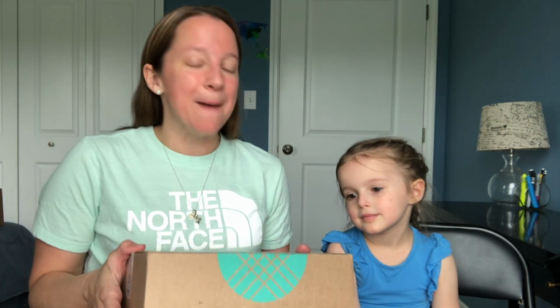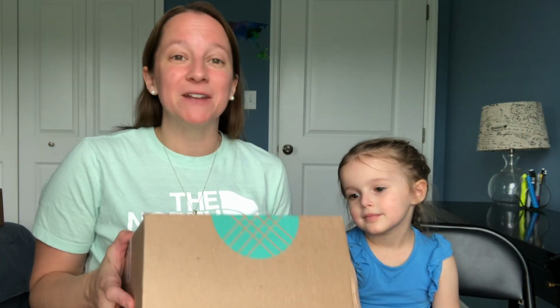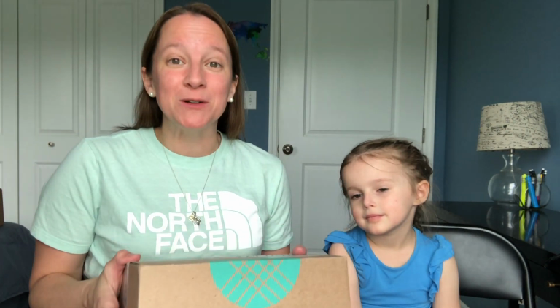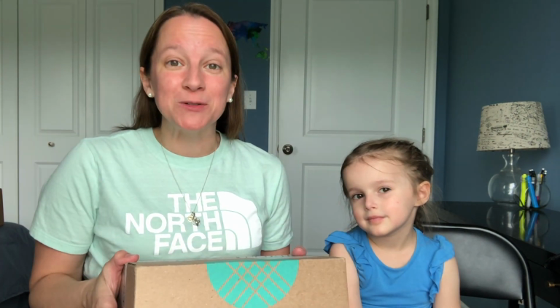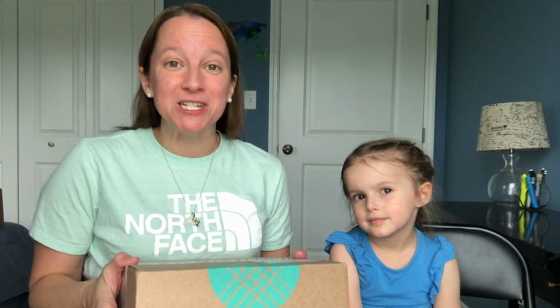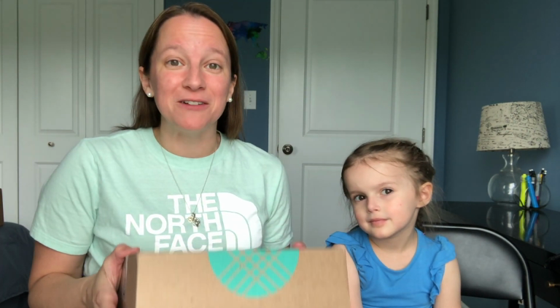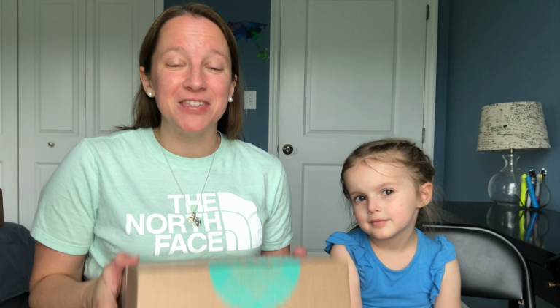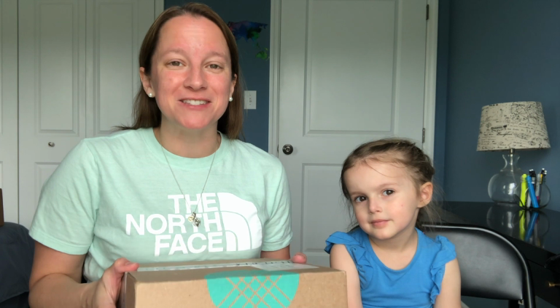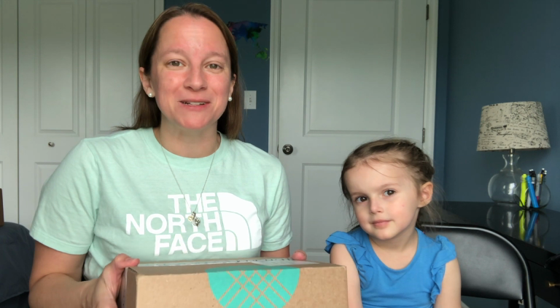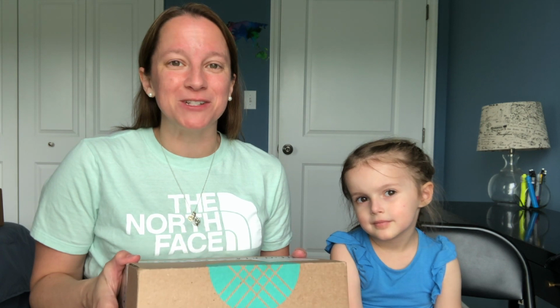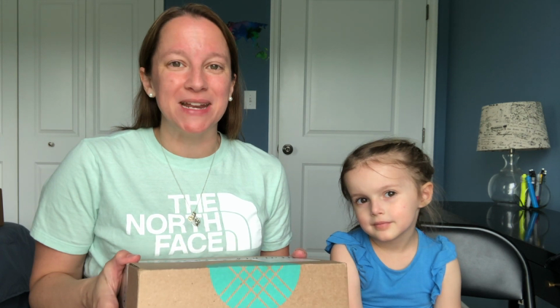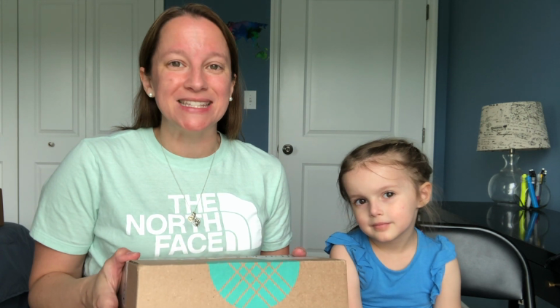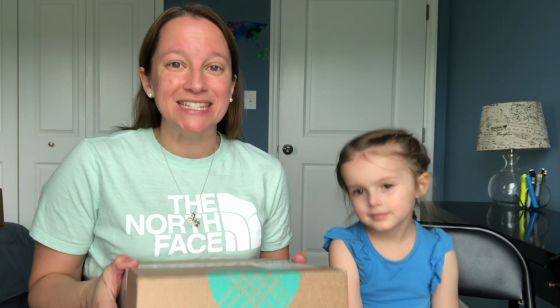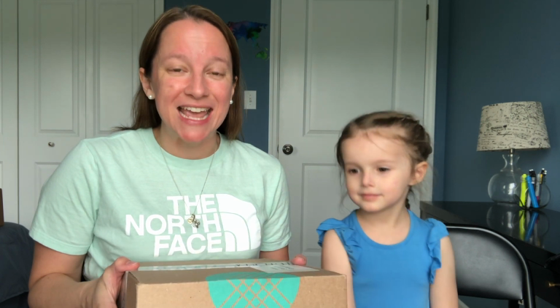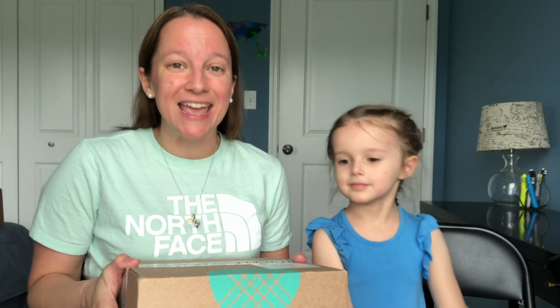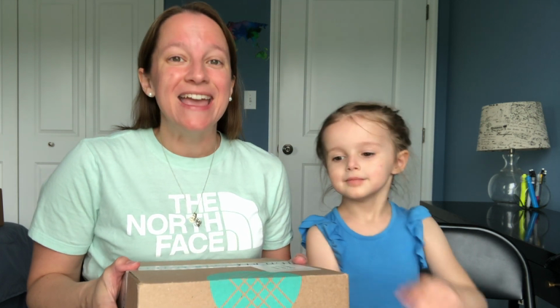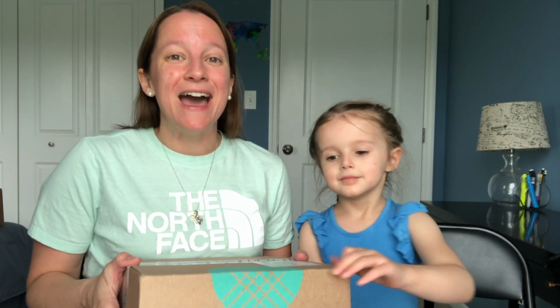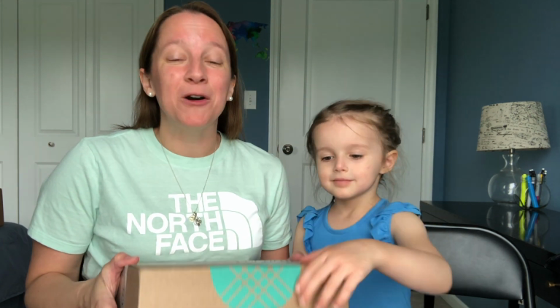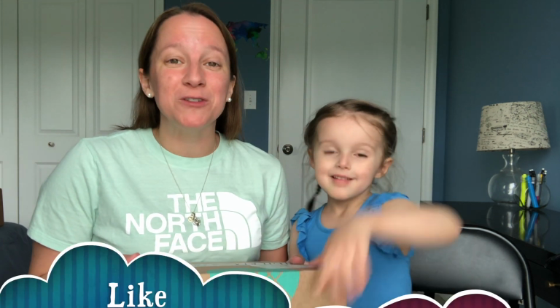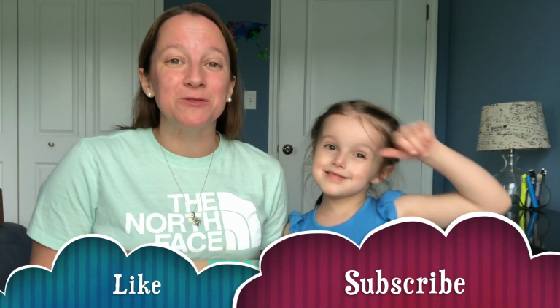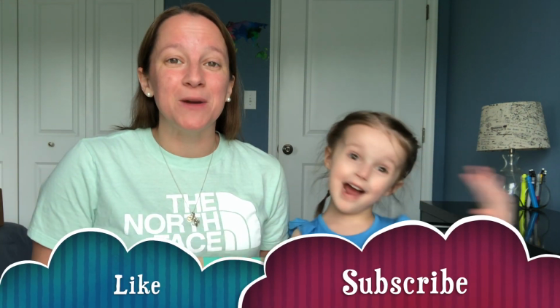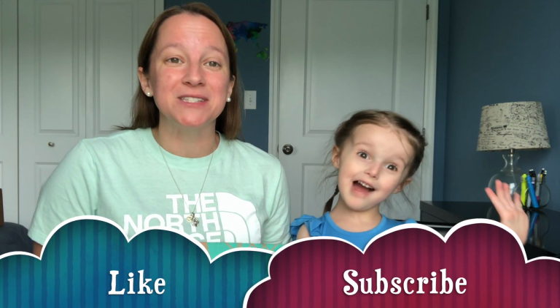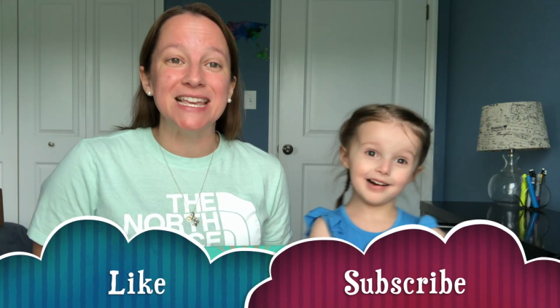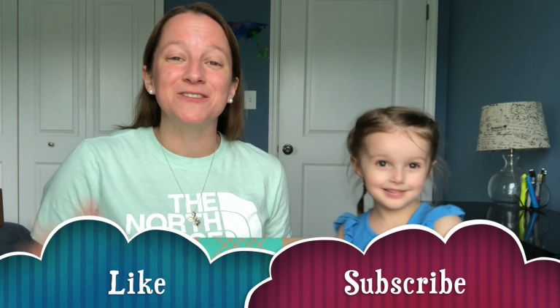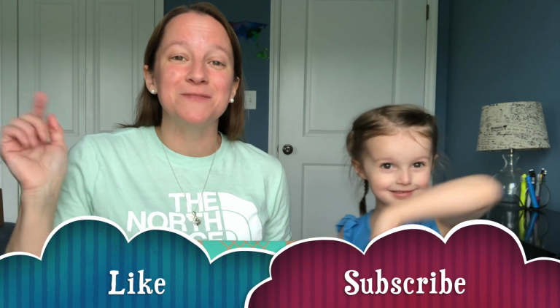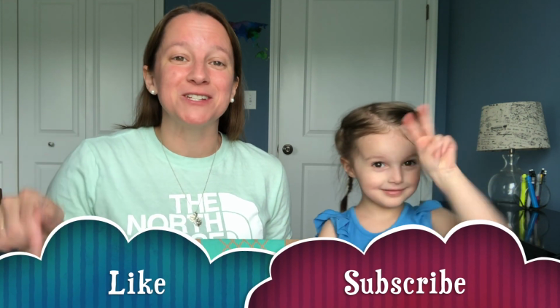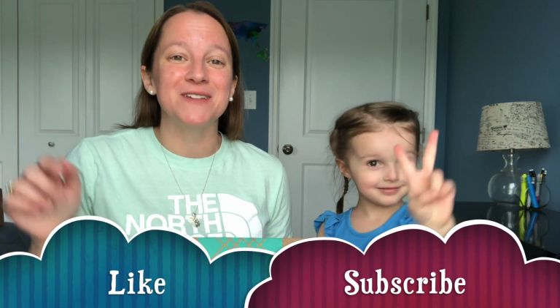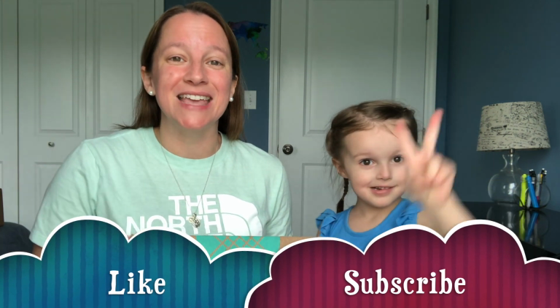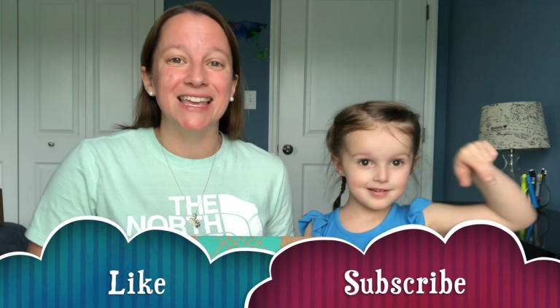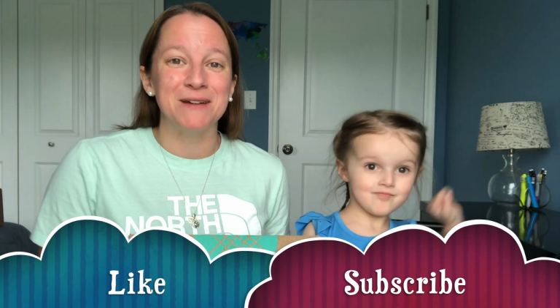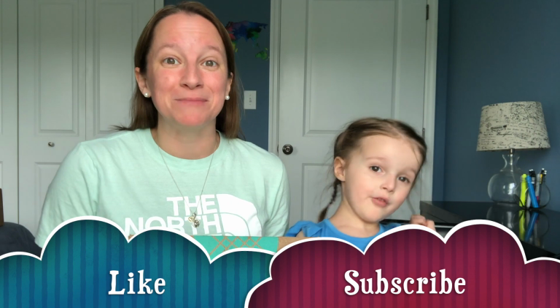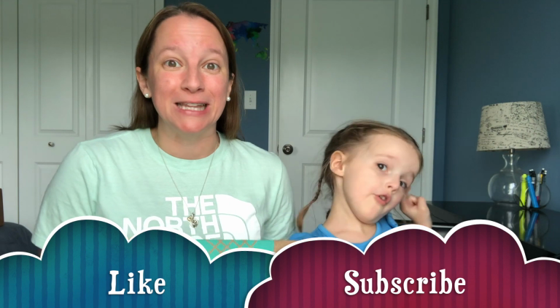If you're new to our channel, thank you so much for joining us today. Hopefully you enjoy what you see. If you do, make sure you hit that like button below.